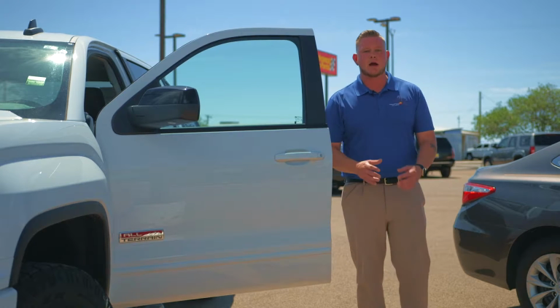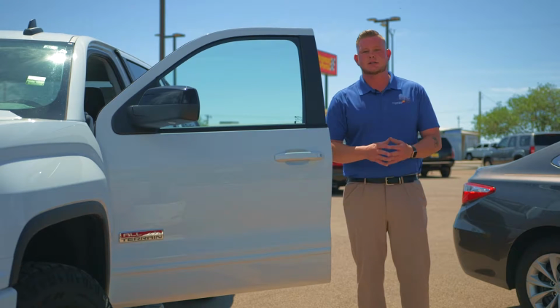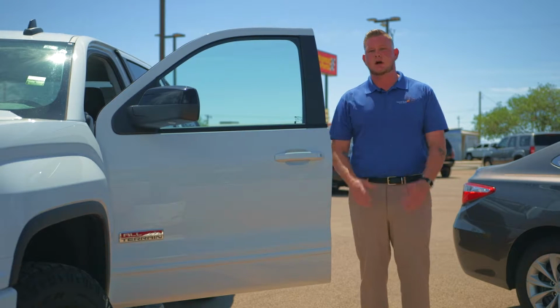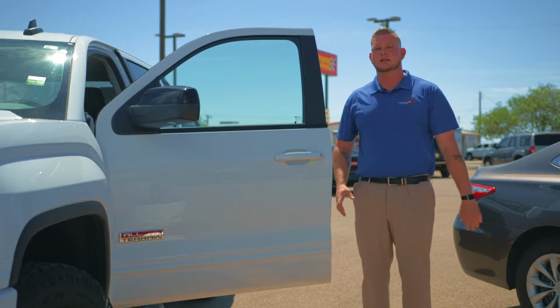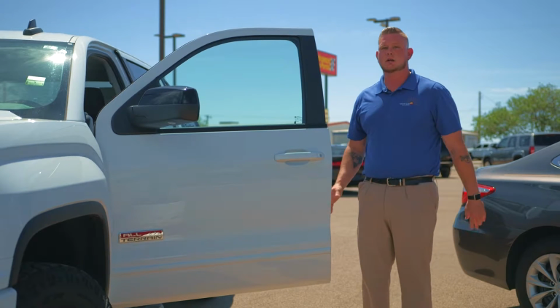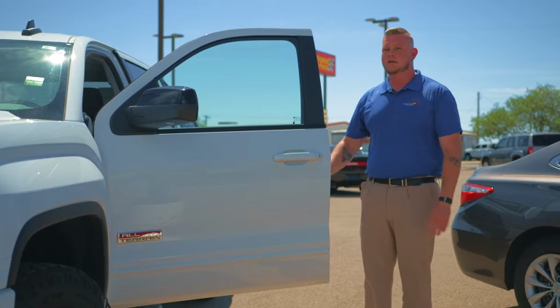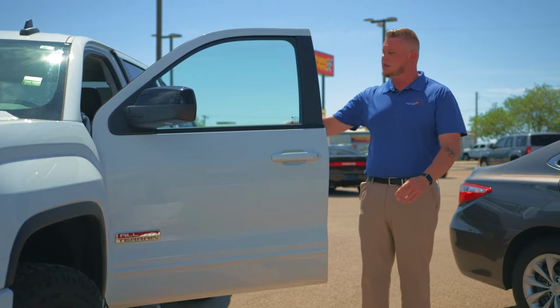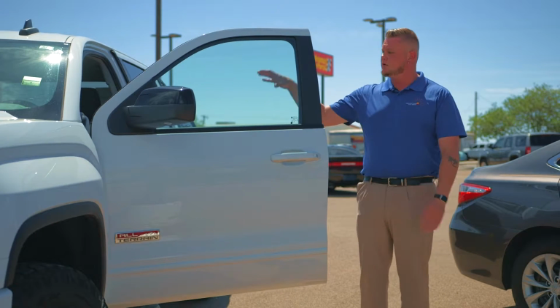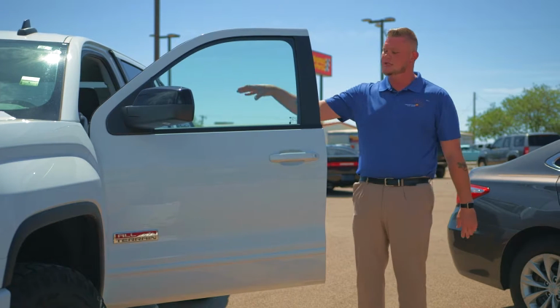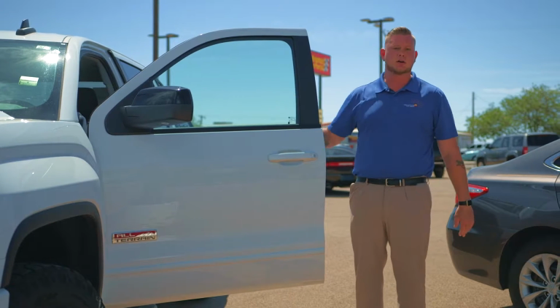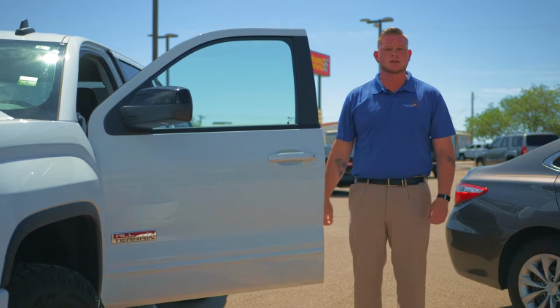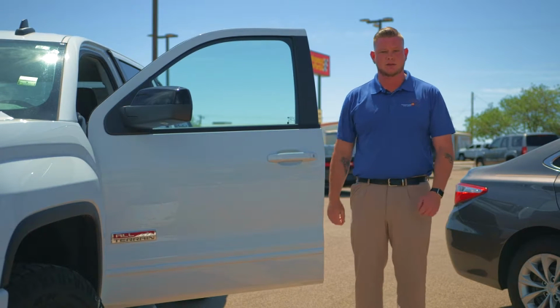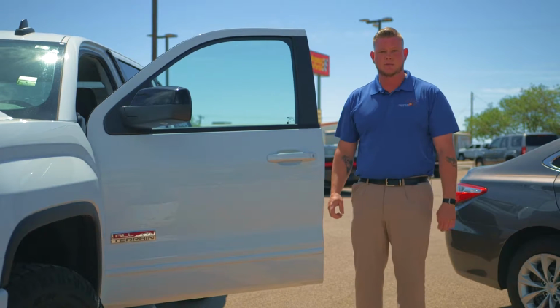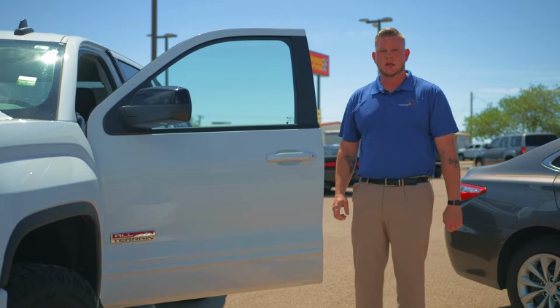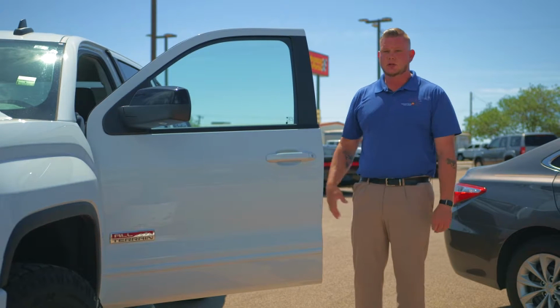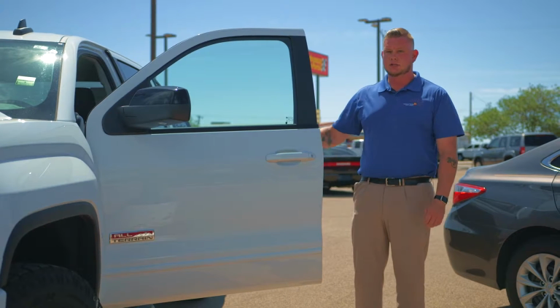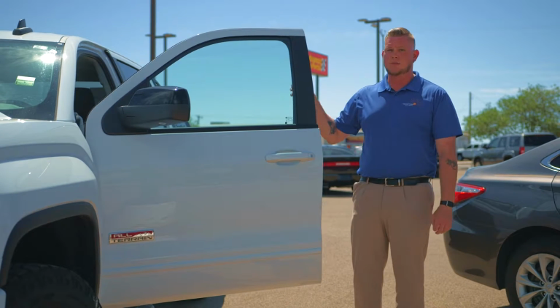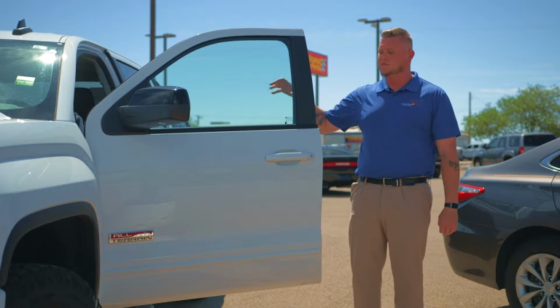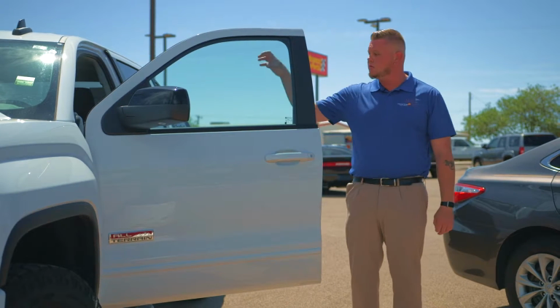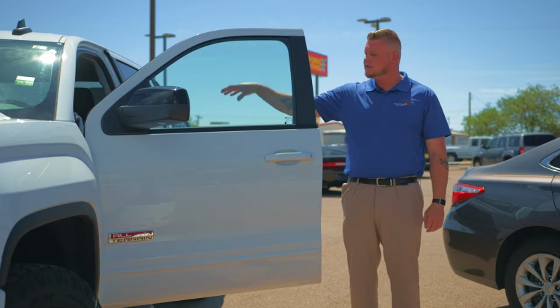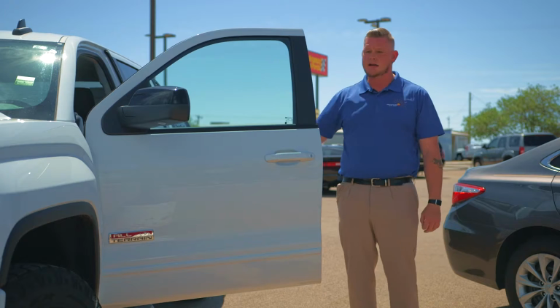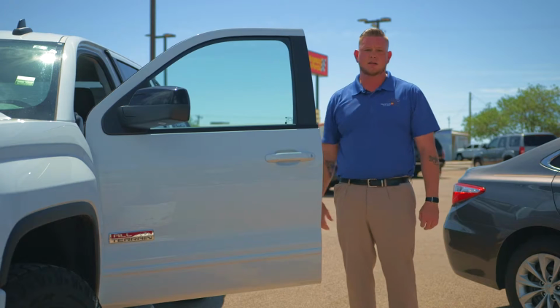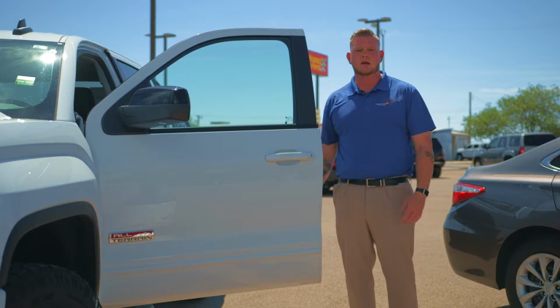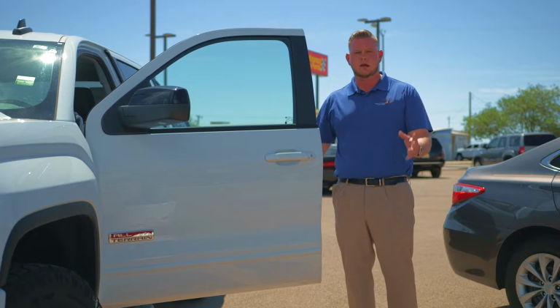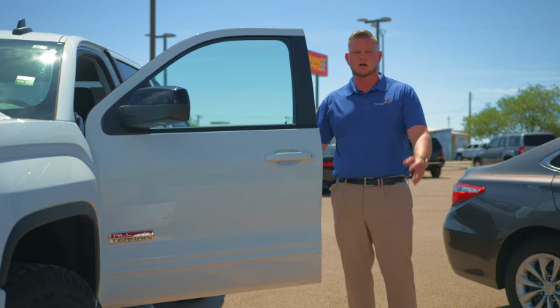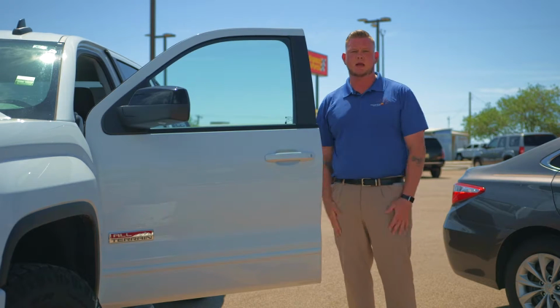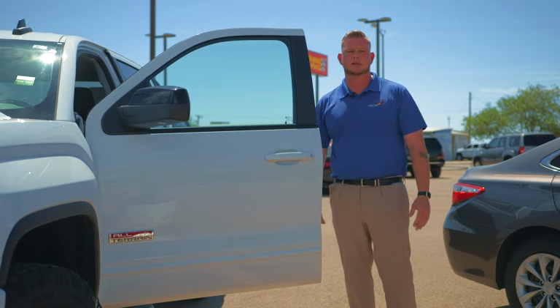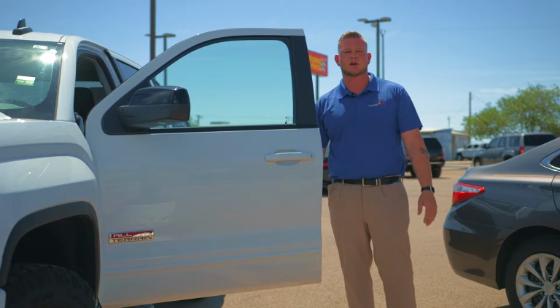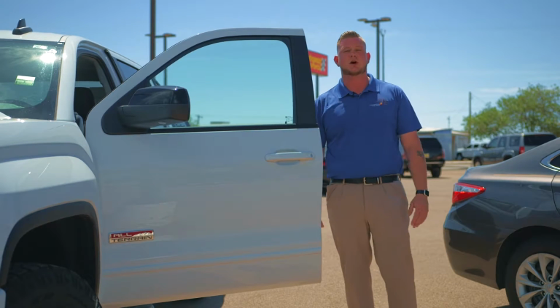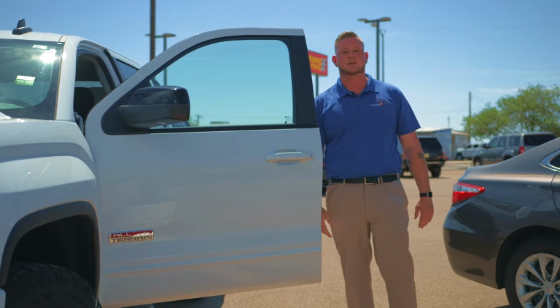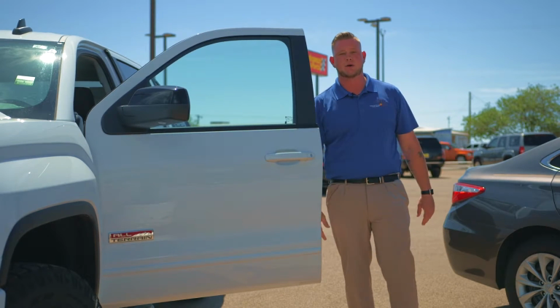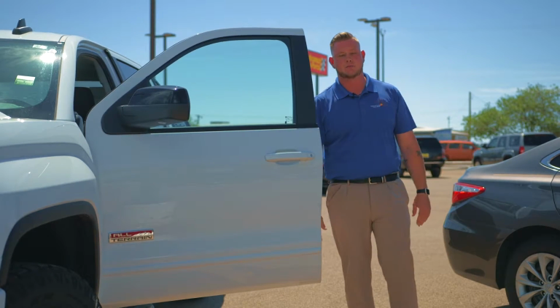Wireless charging is going to be available in the center console there. You just grab your phone, set it on there, and it's automatically going to start charging for you.